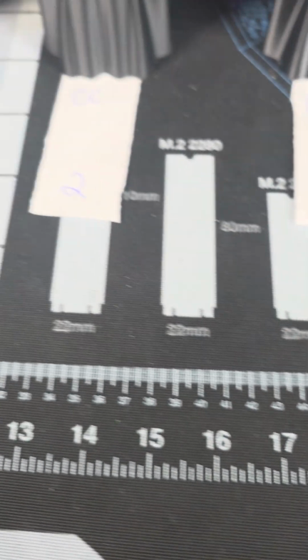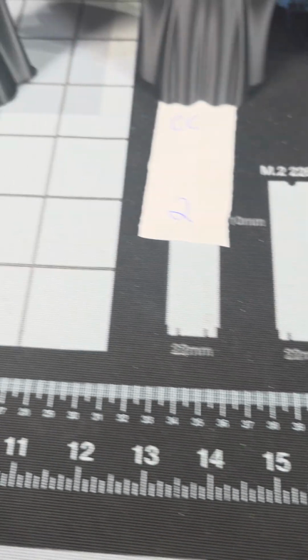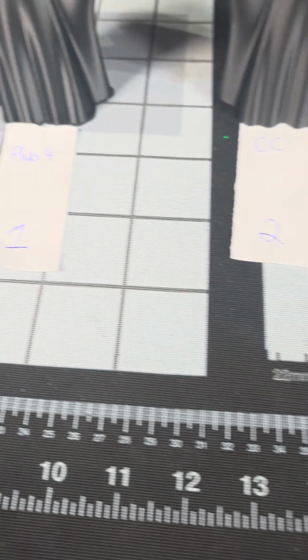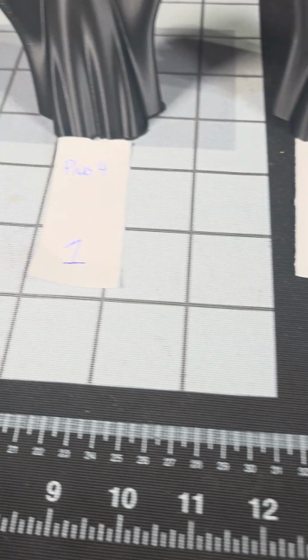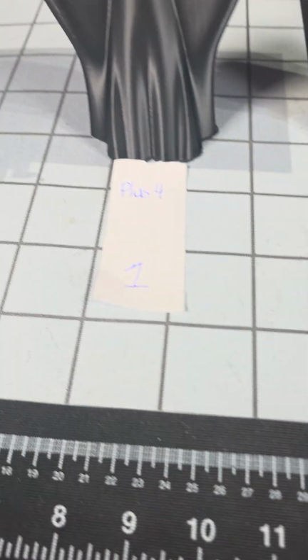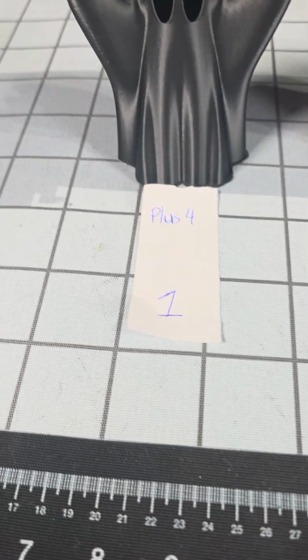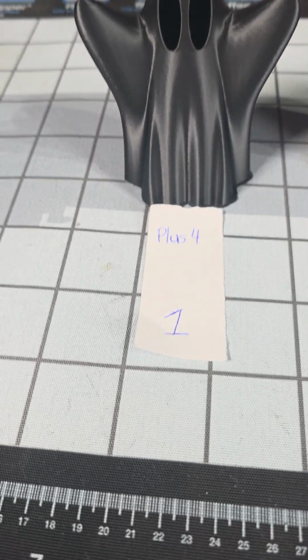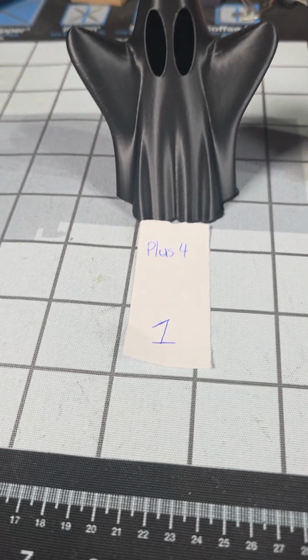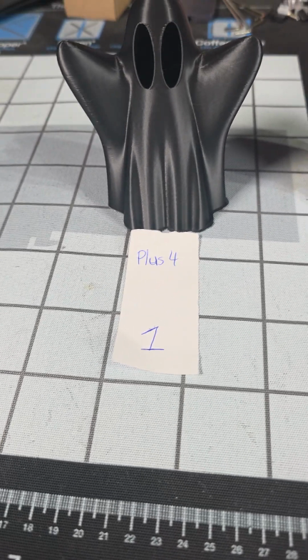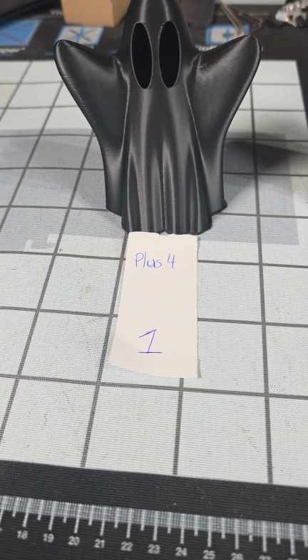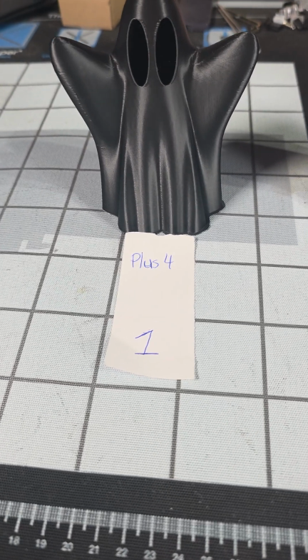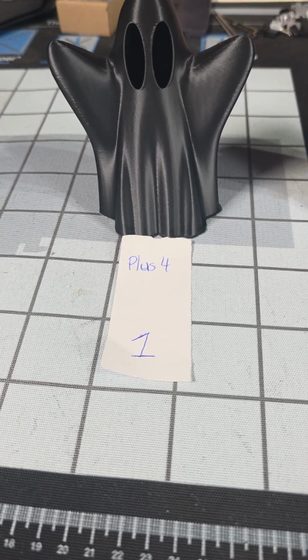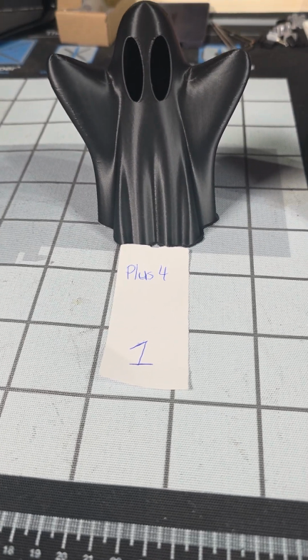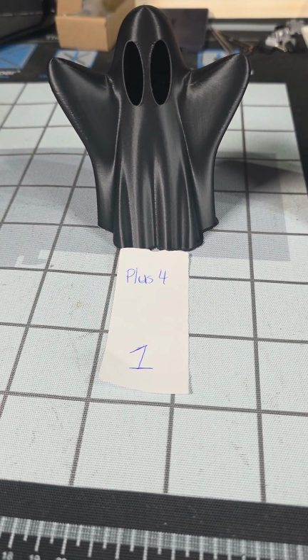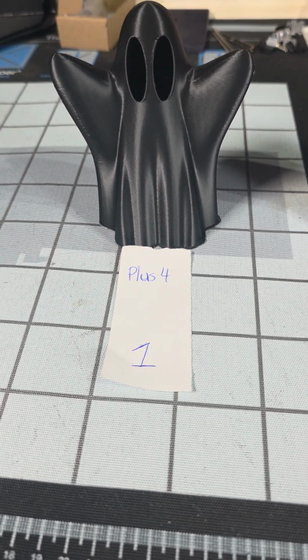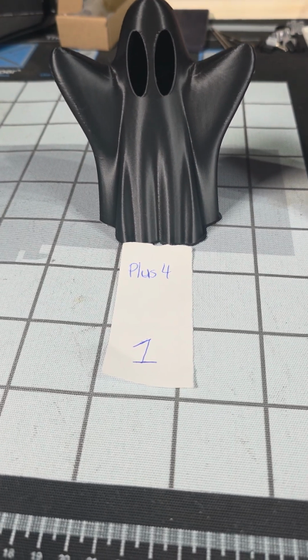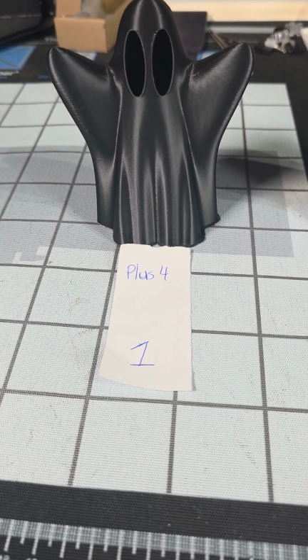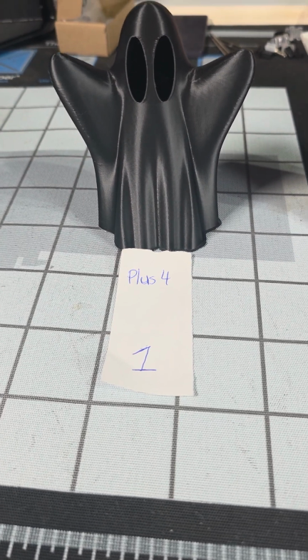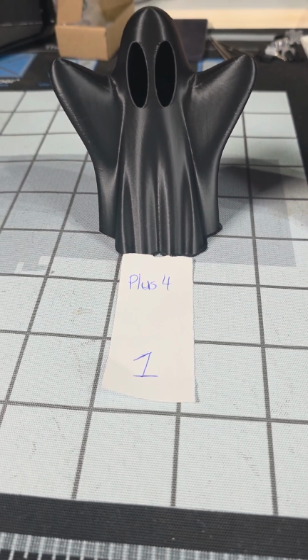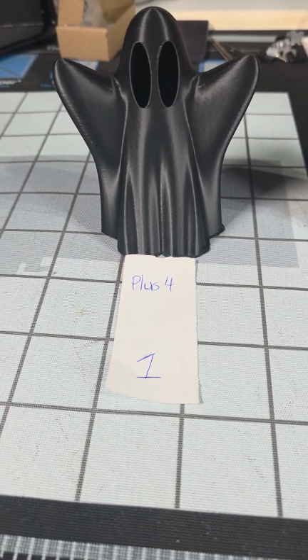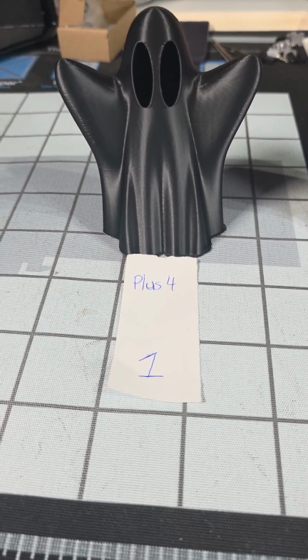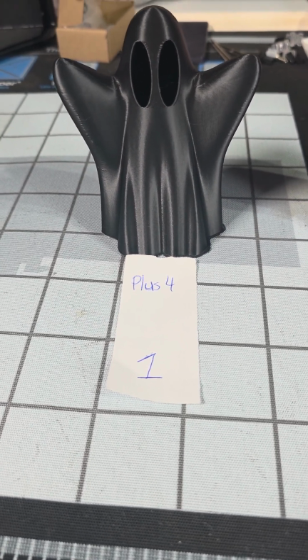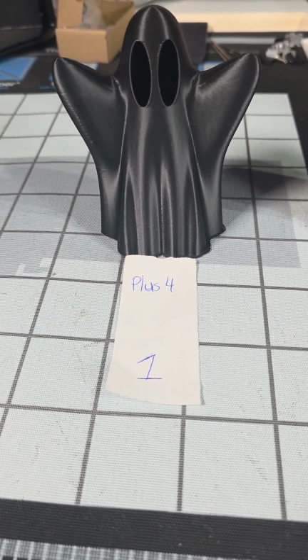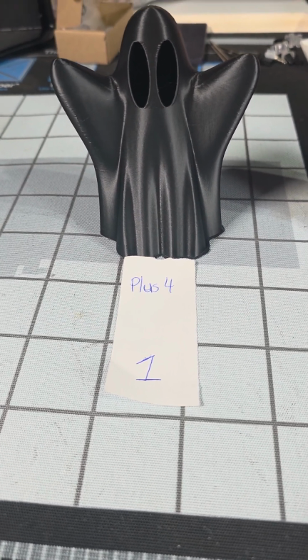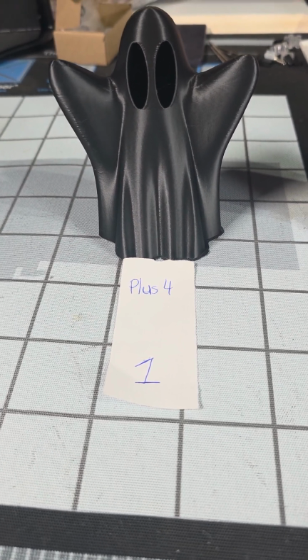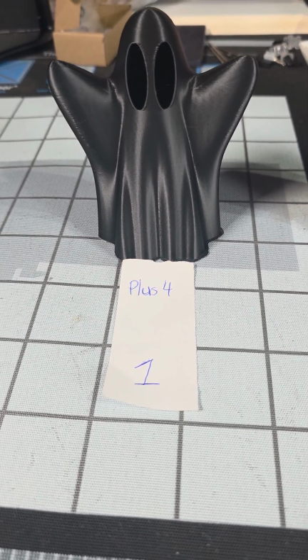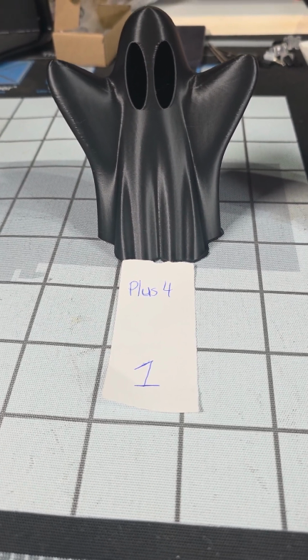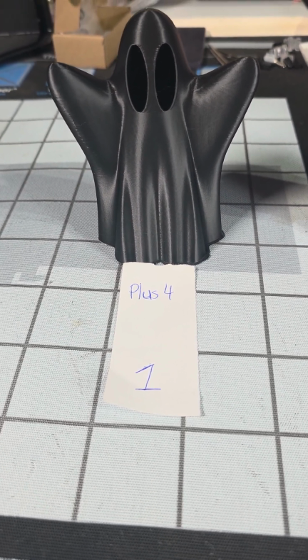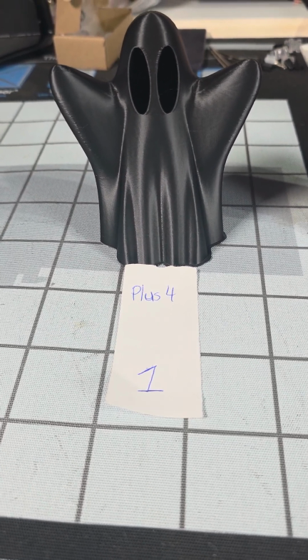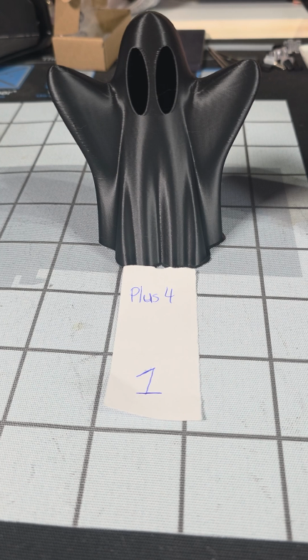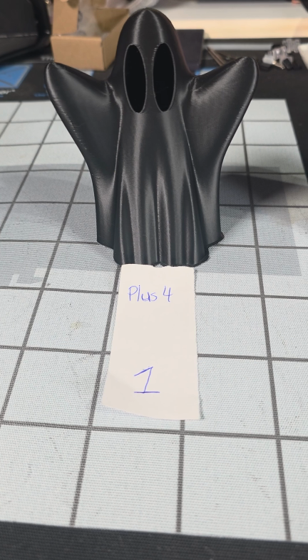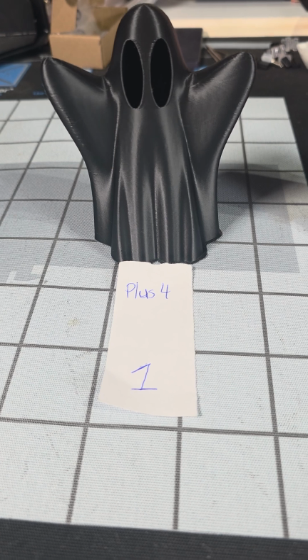Hey guys, I'm back with the reveal of the prints from the previous video.